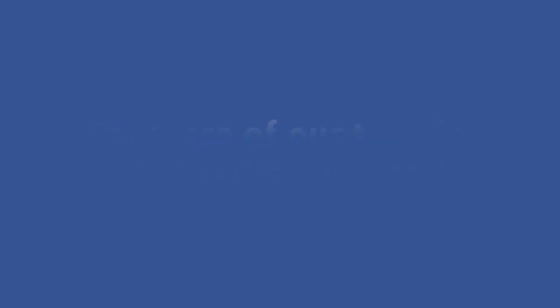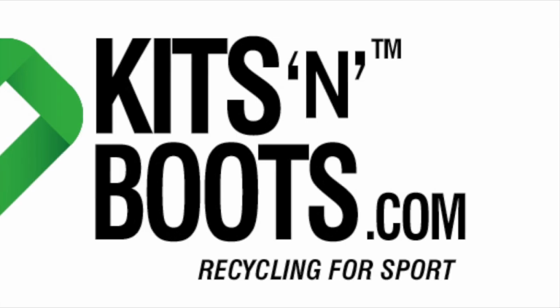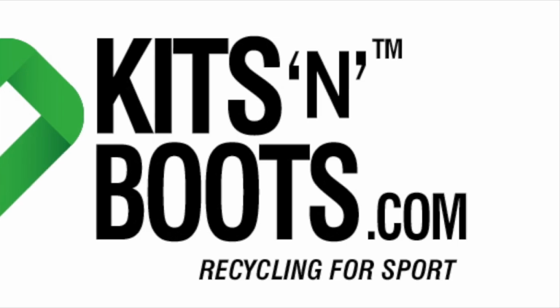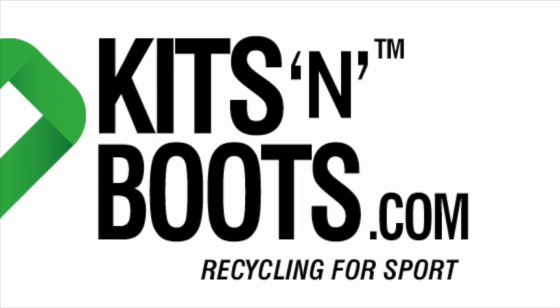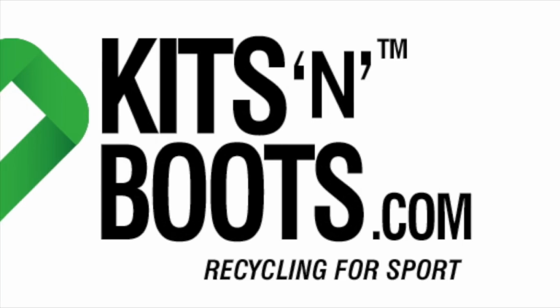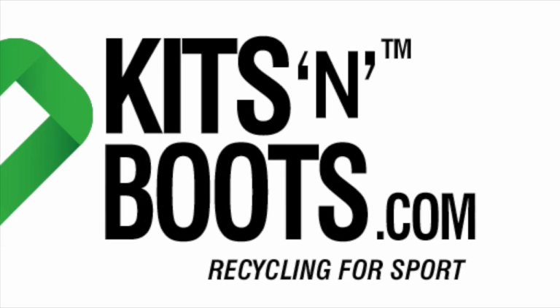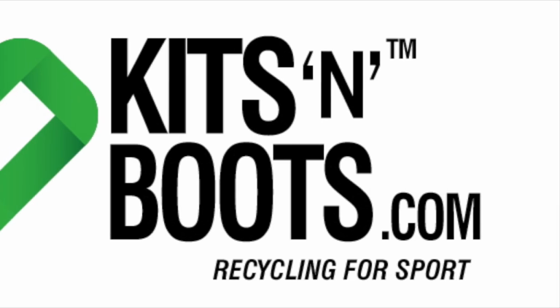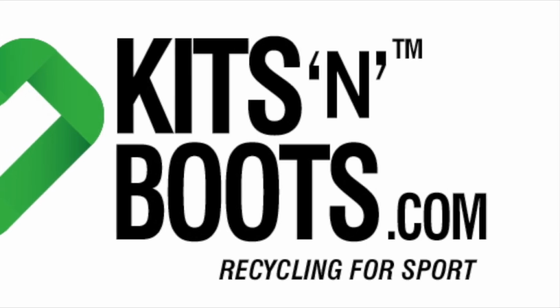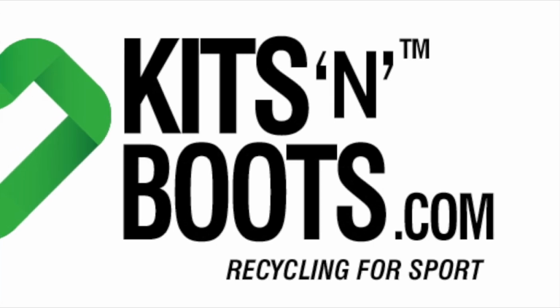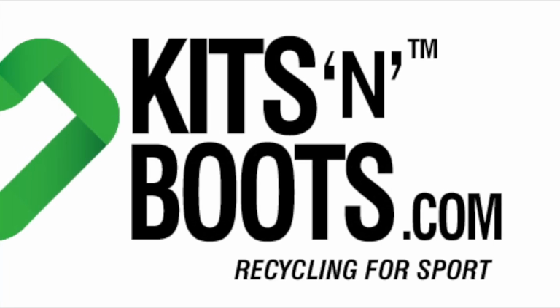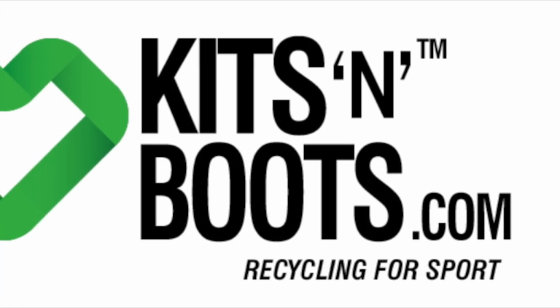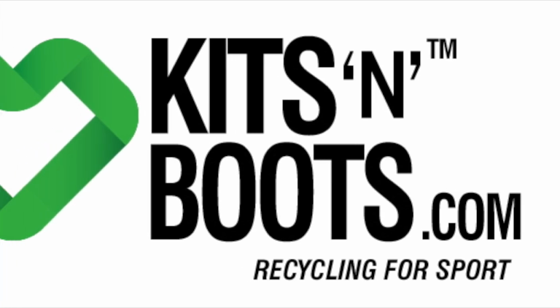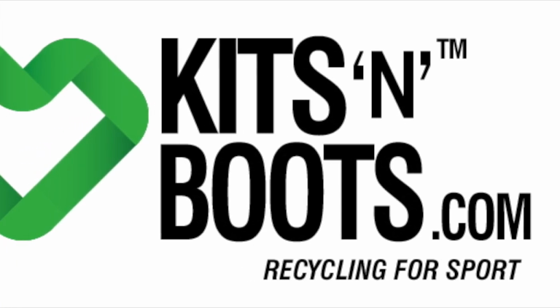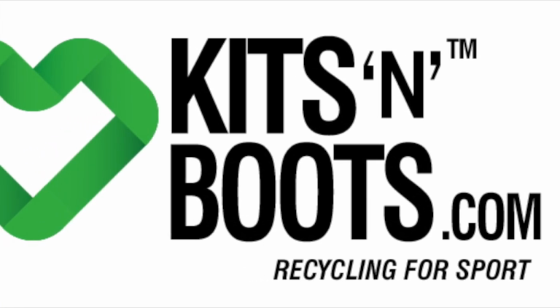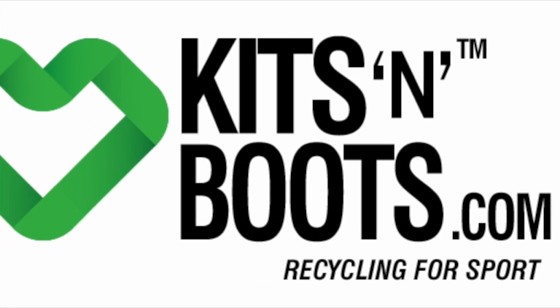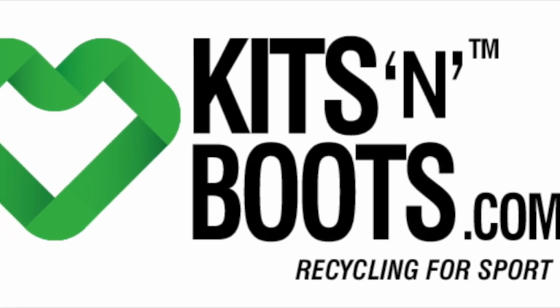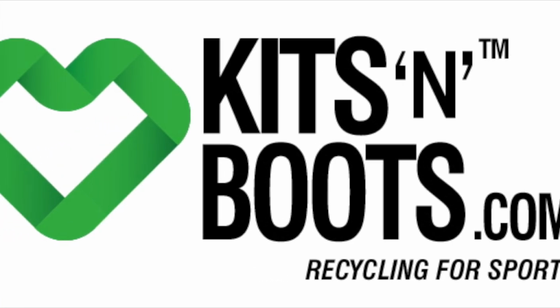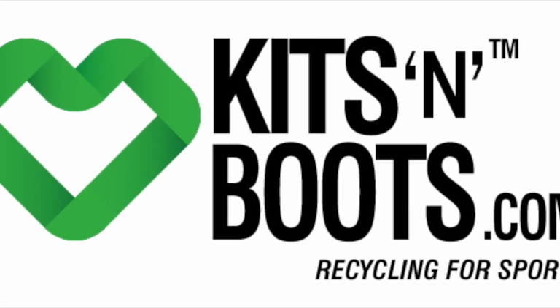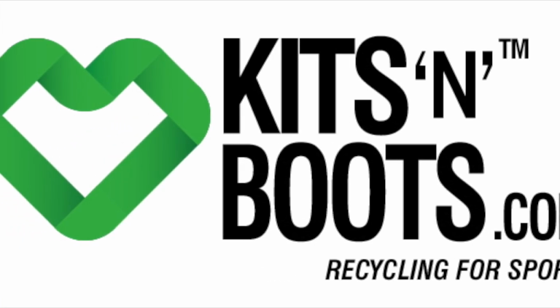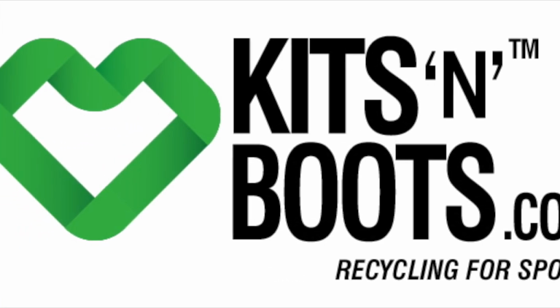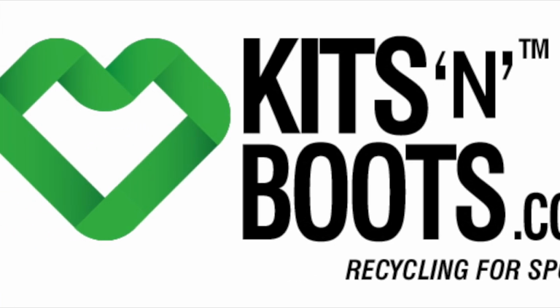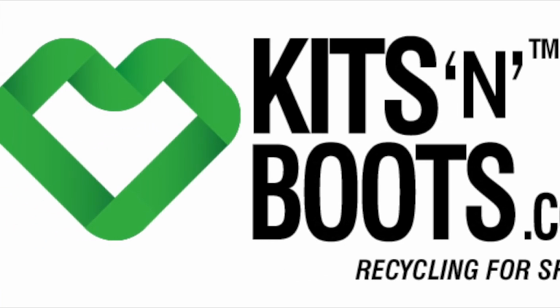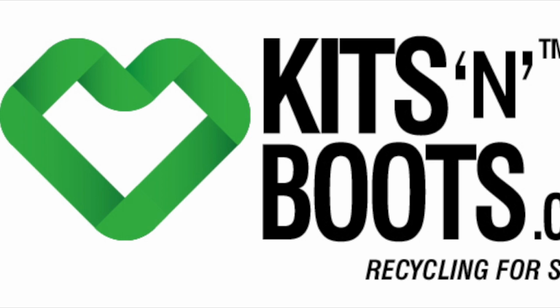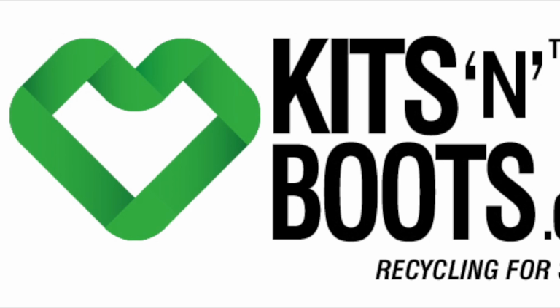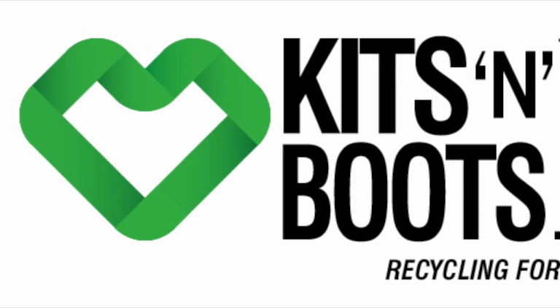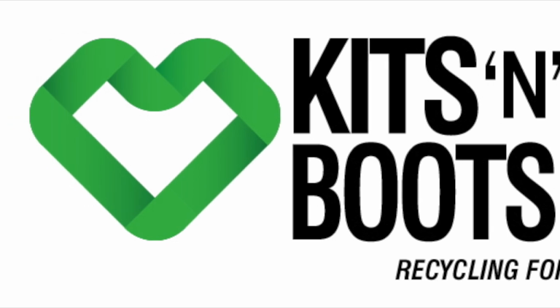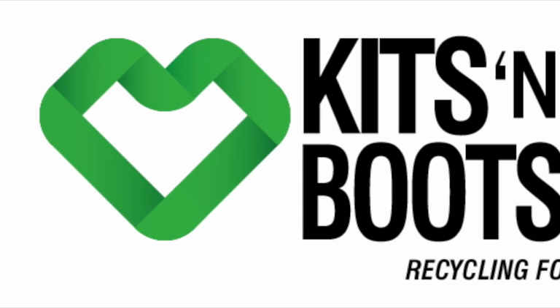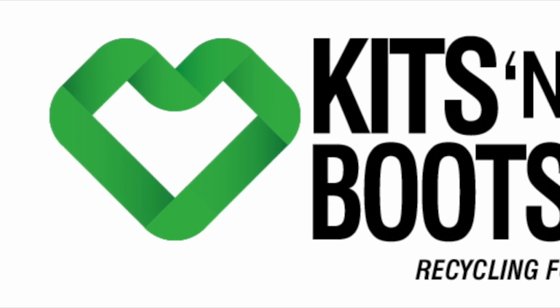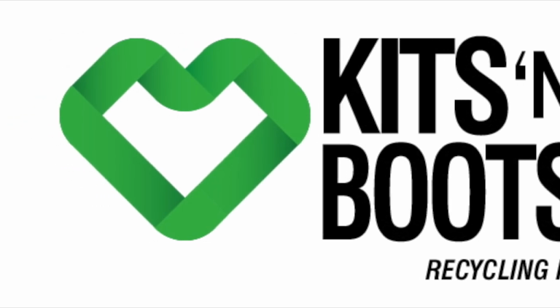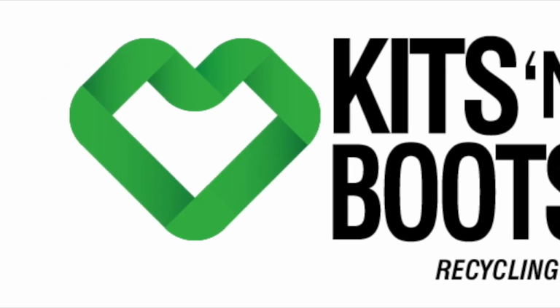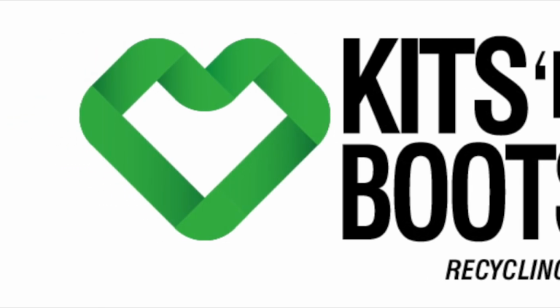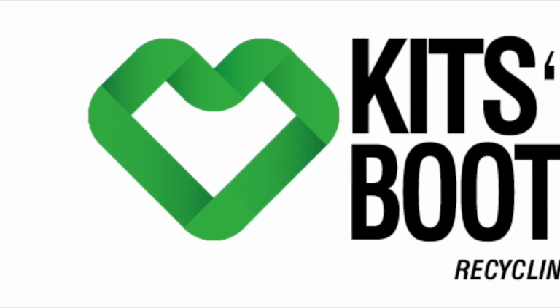This video has been sponsored by kitsandboots.com — recycling for sport.